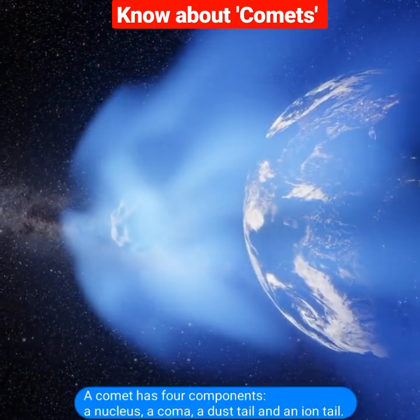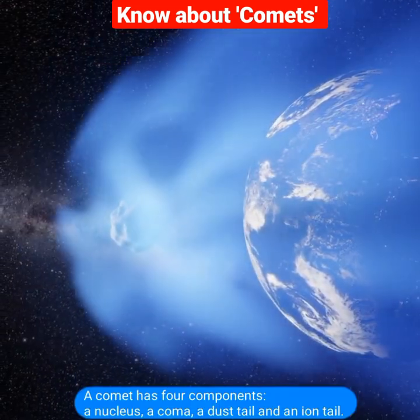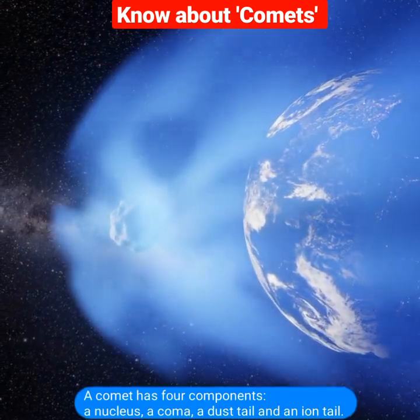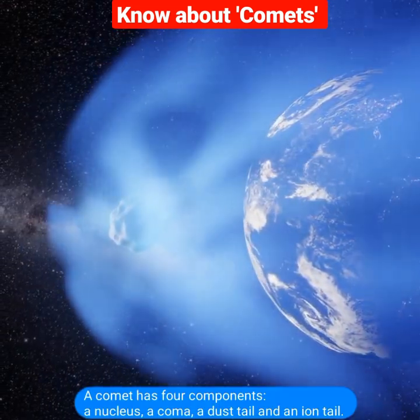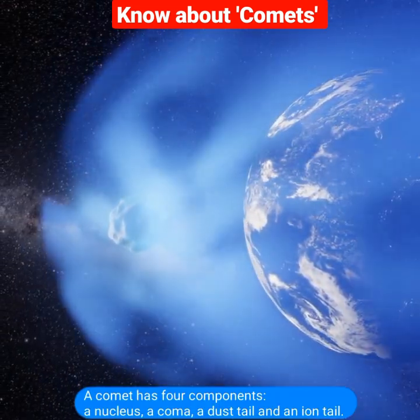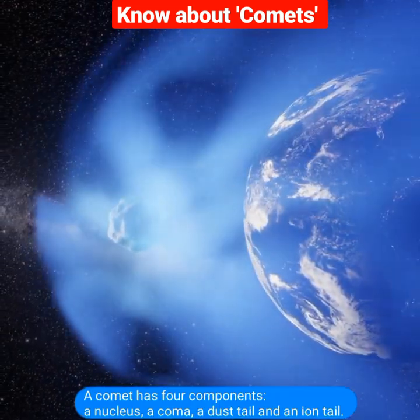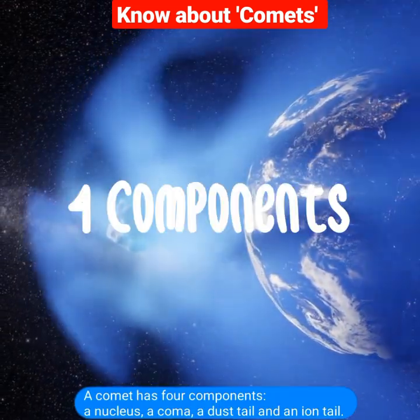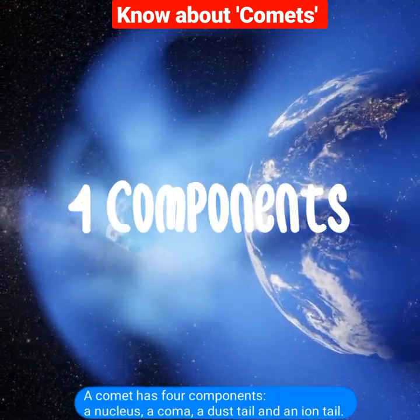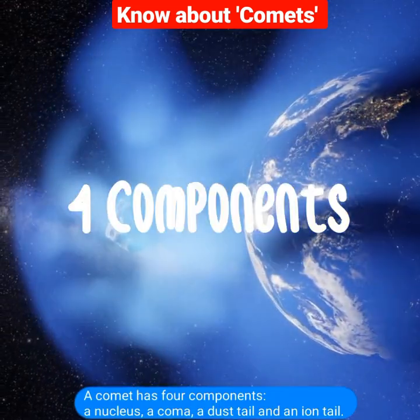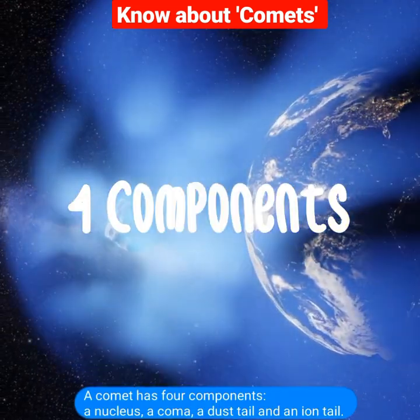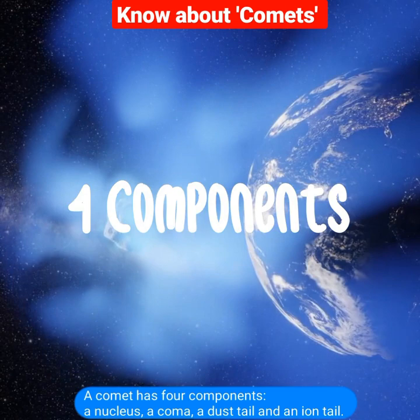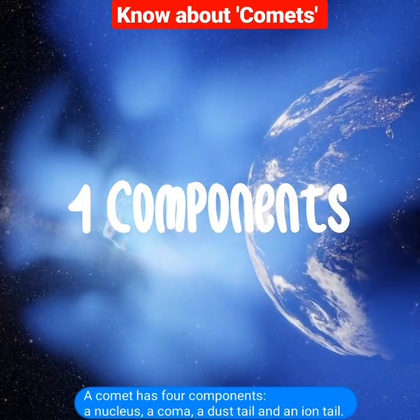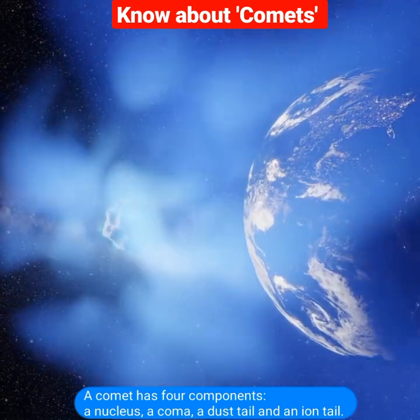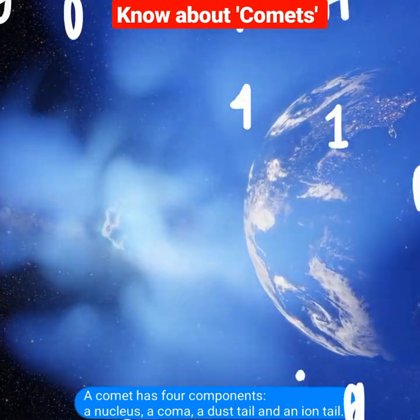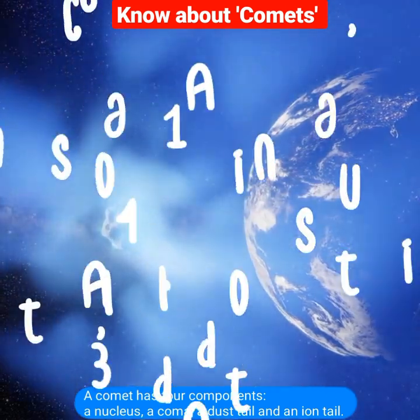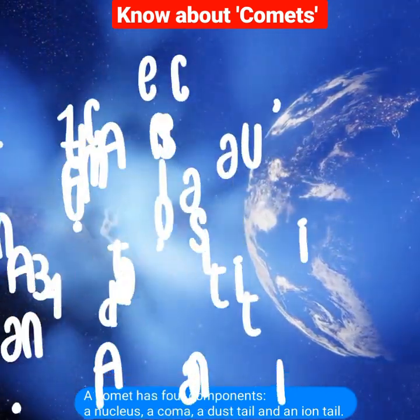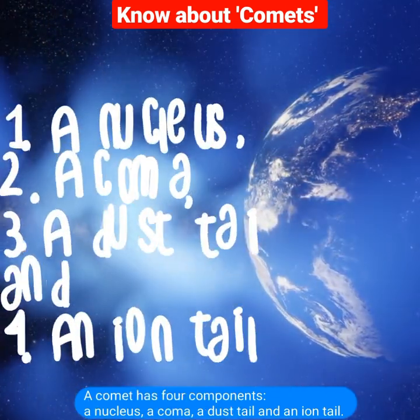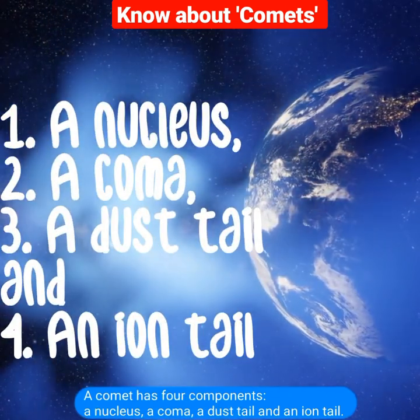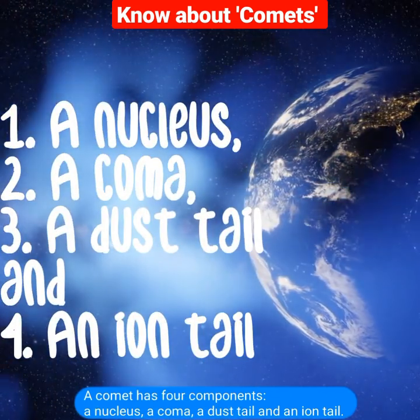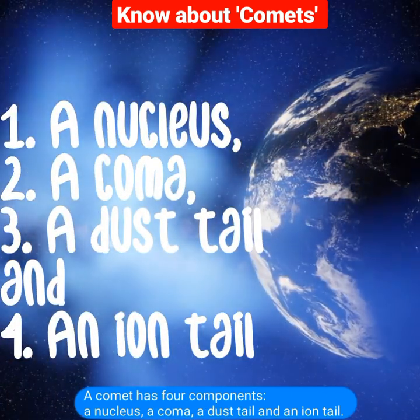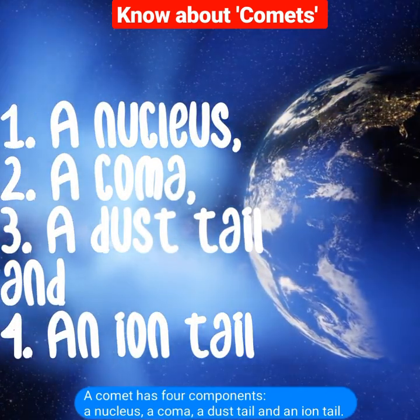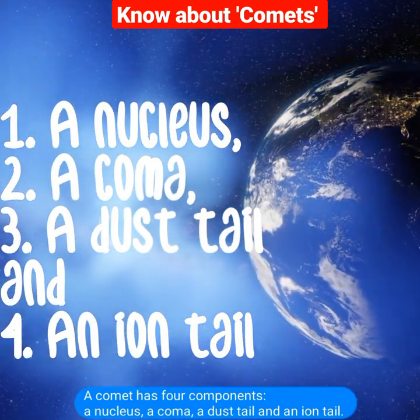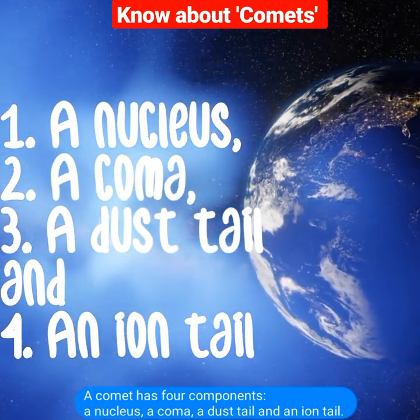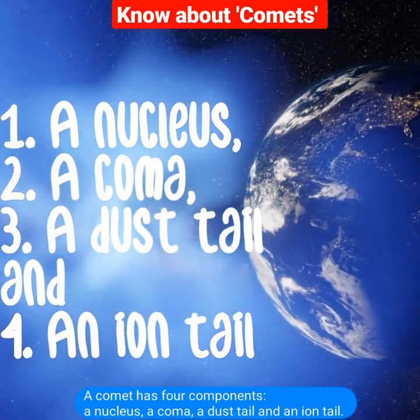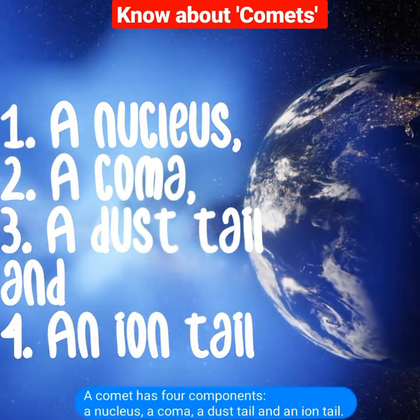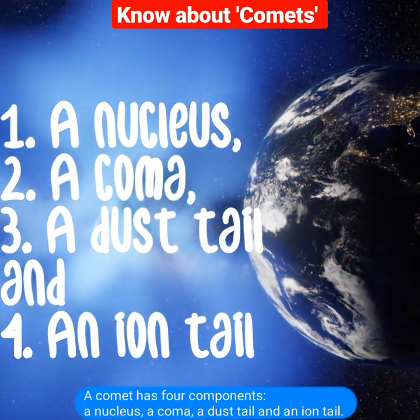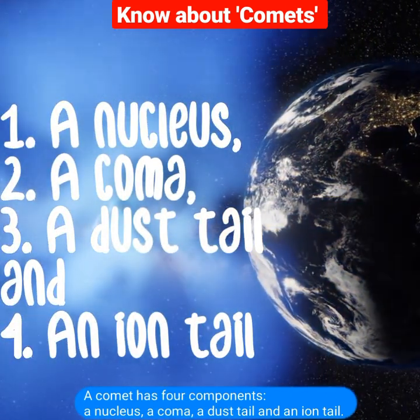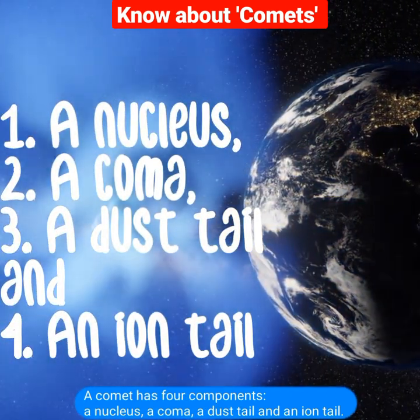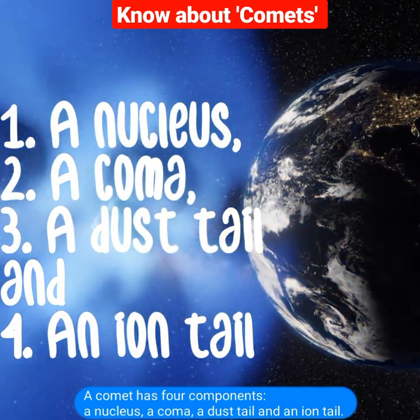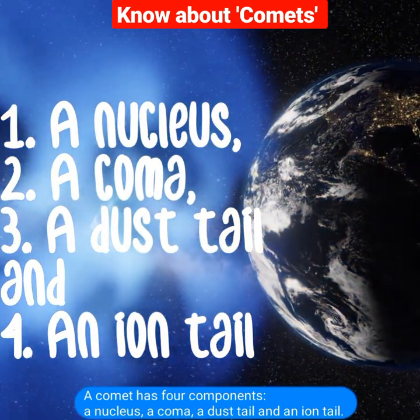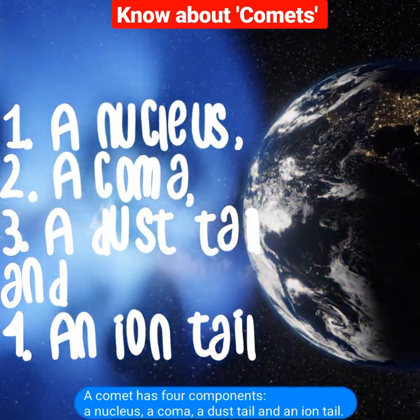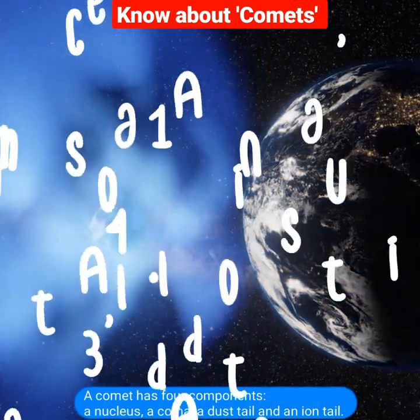A comet has four components: a nucleus, a coma, a dust tail and an ion tail.